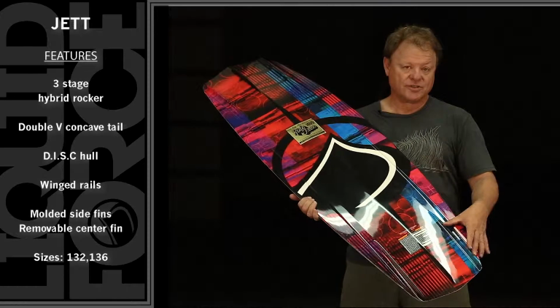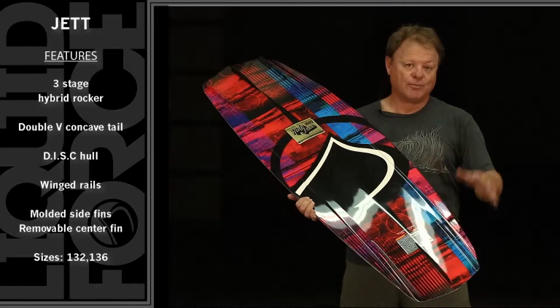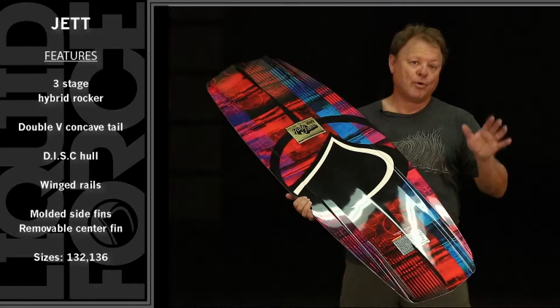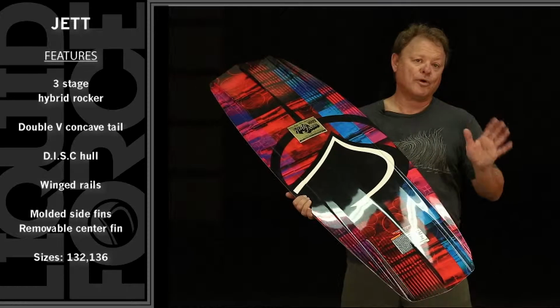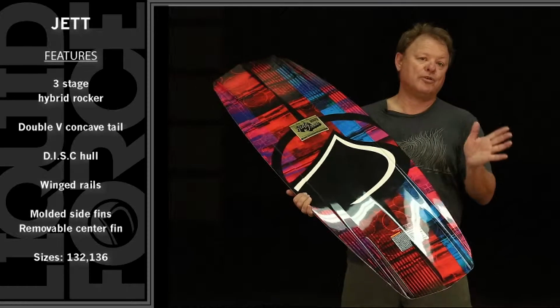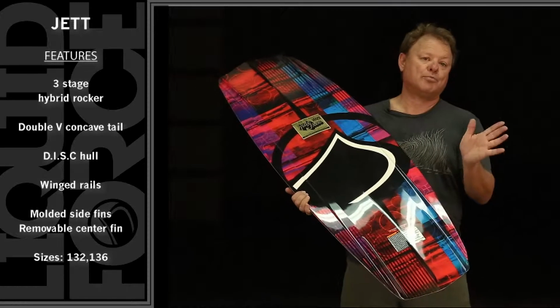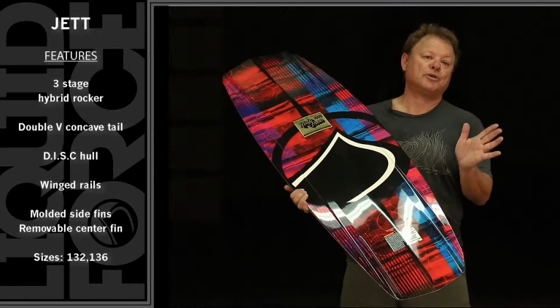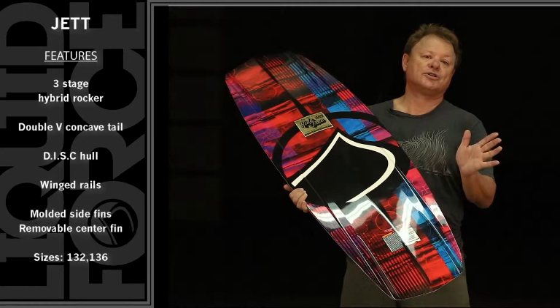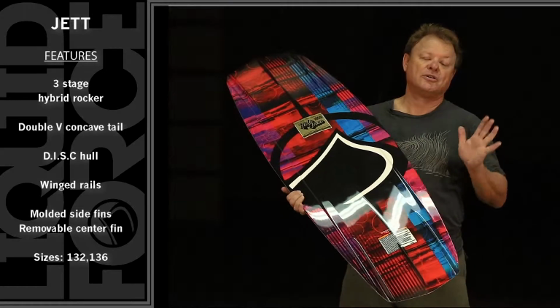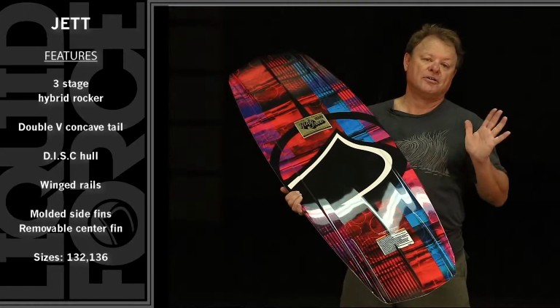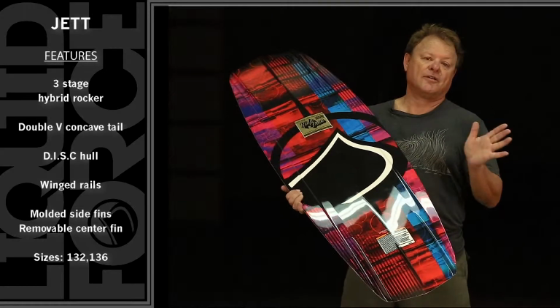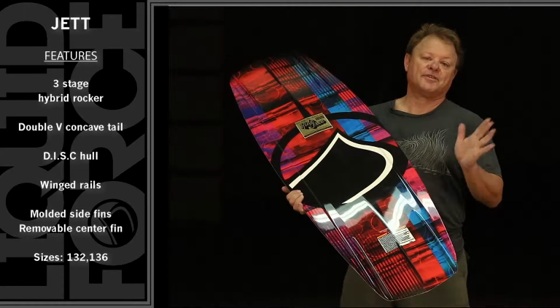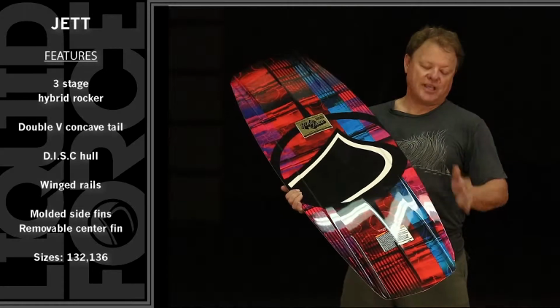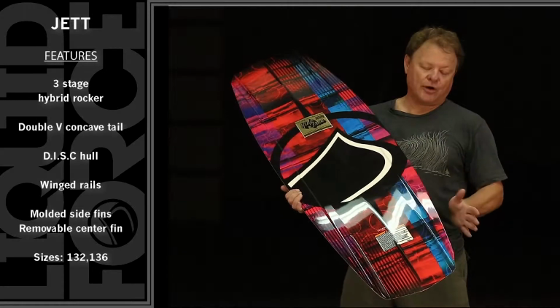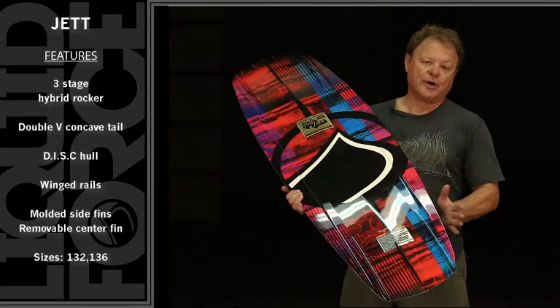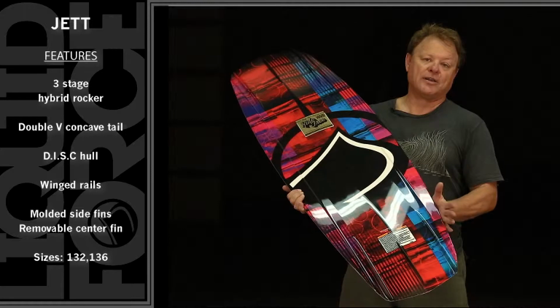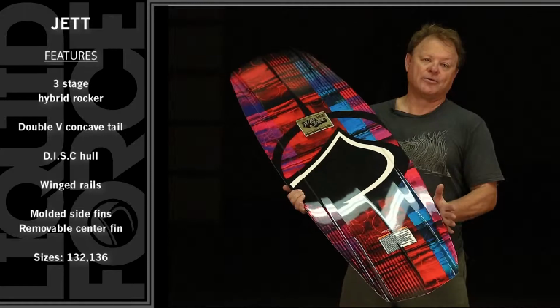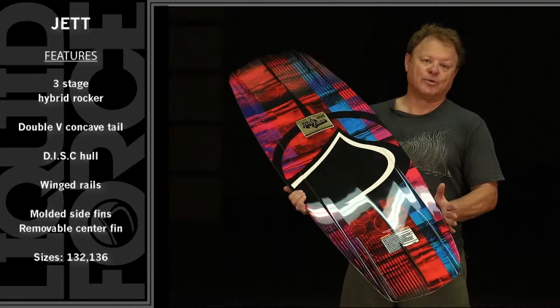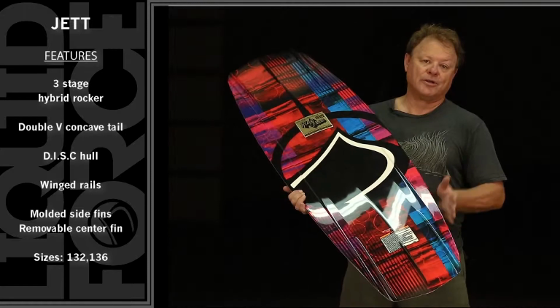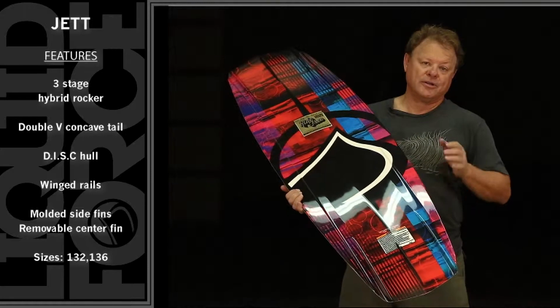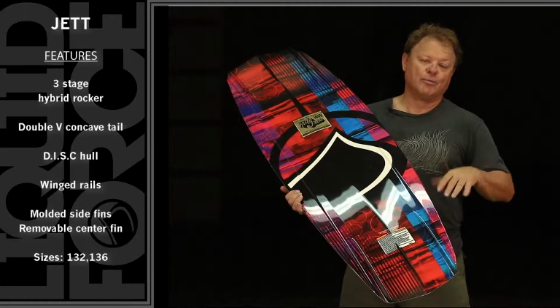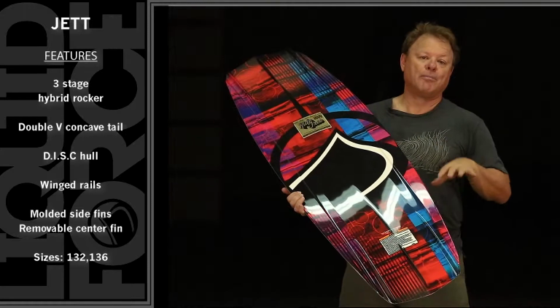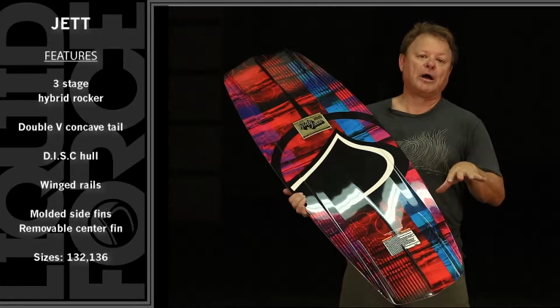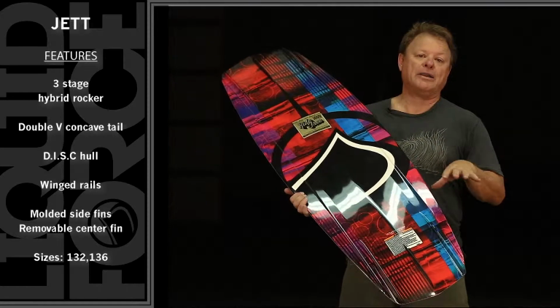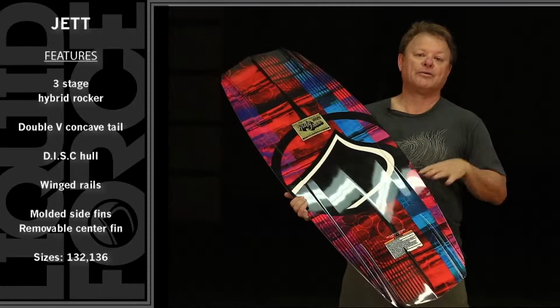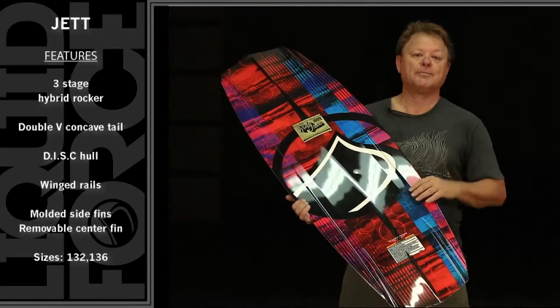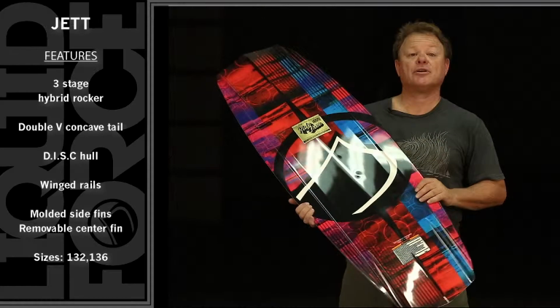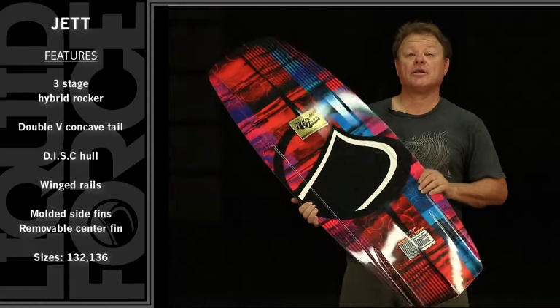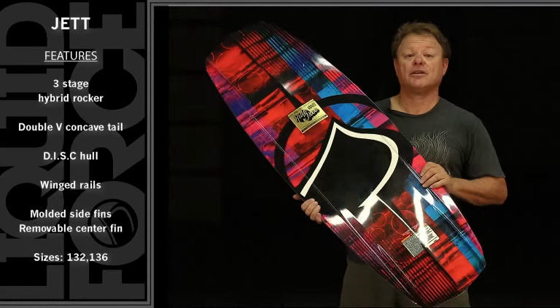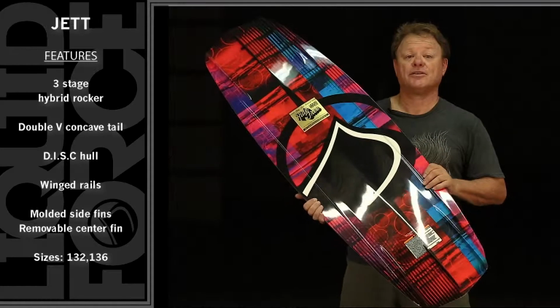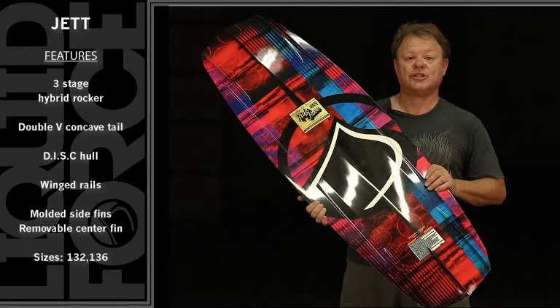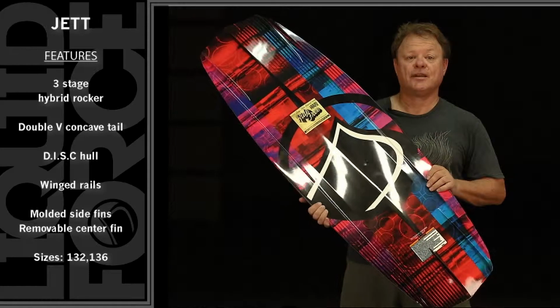So the more you push off the tail rail of the board, the more bite and grip you're going to get on the Jet.